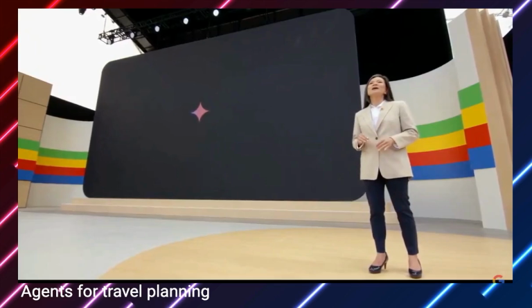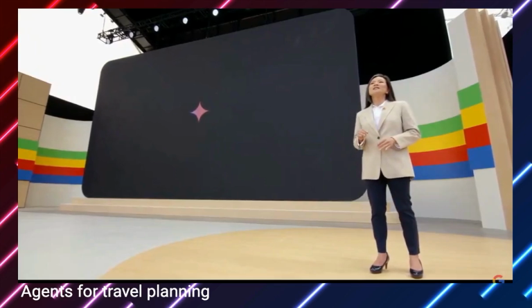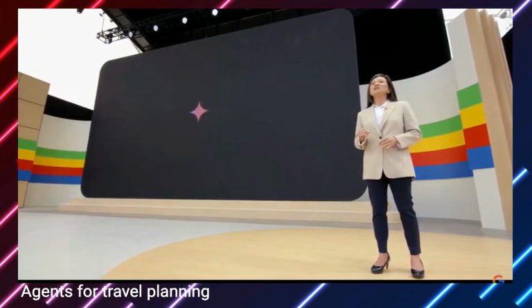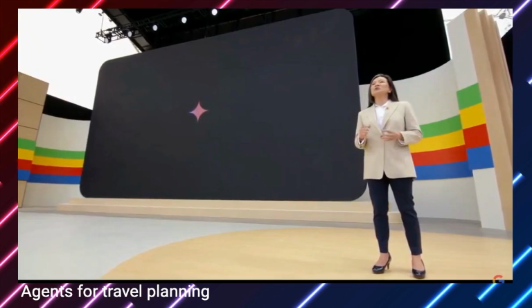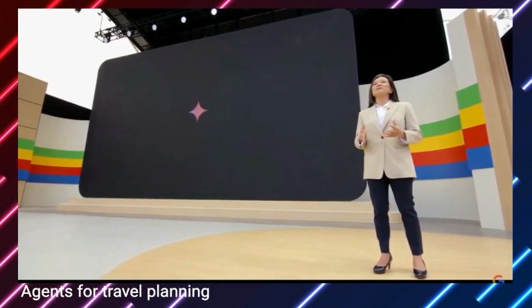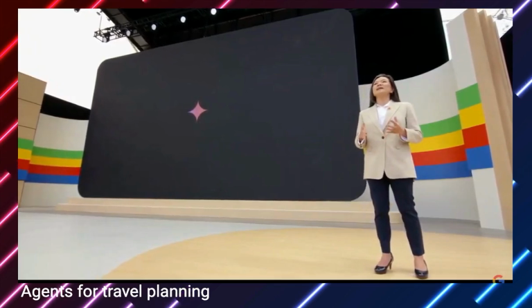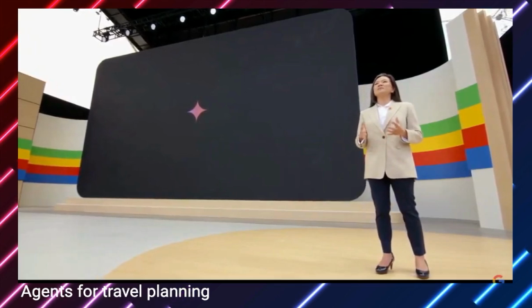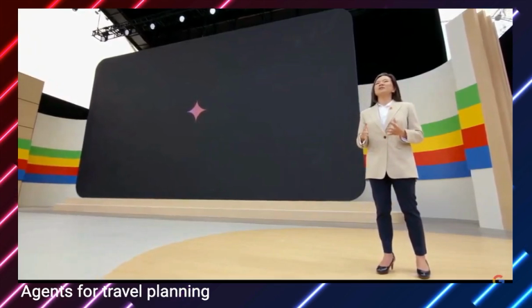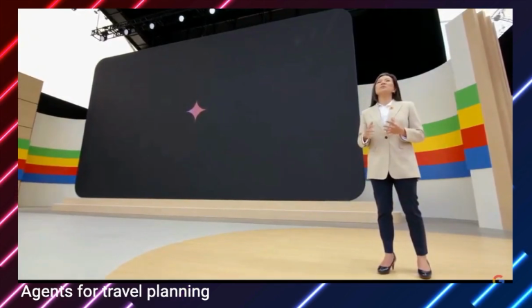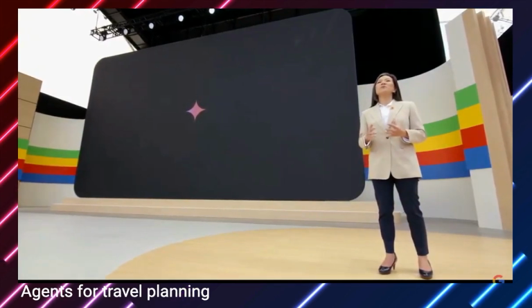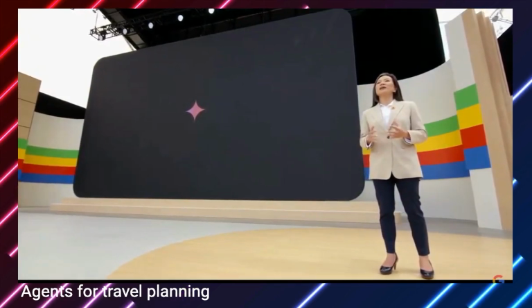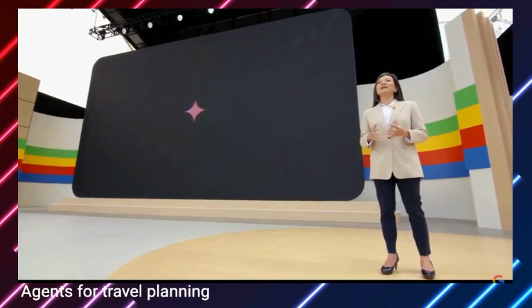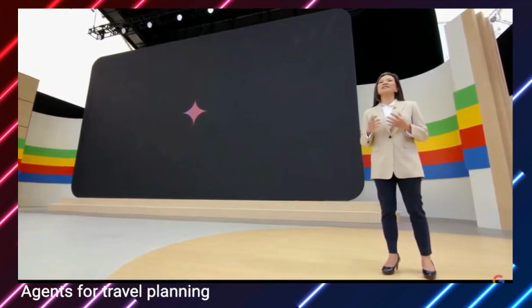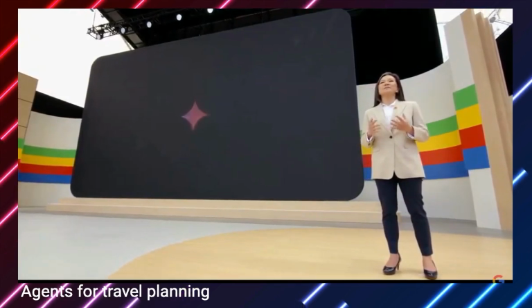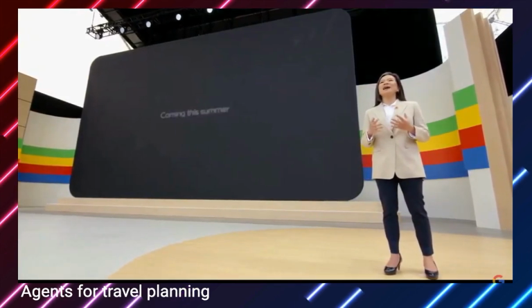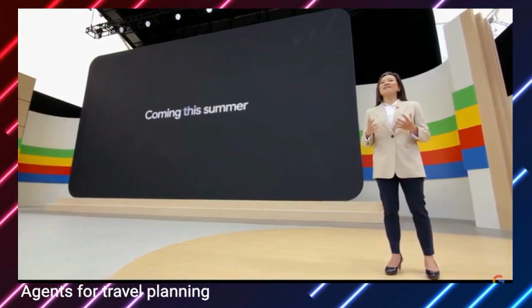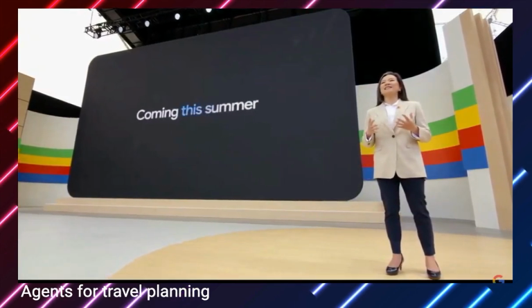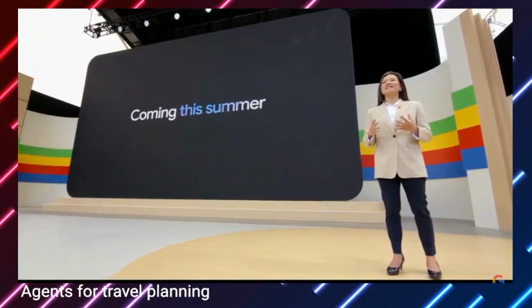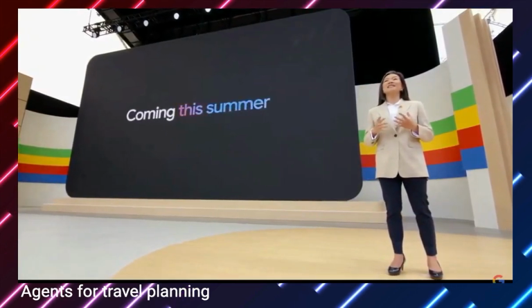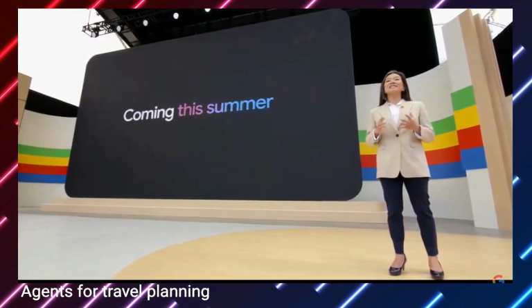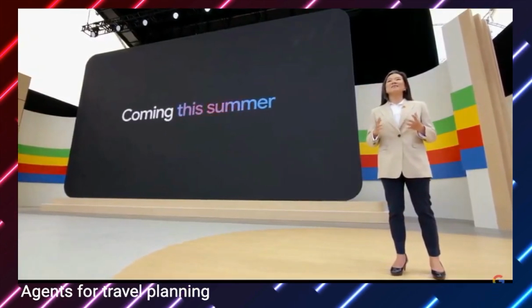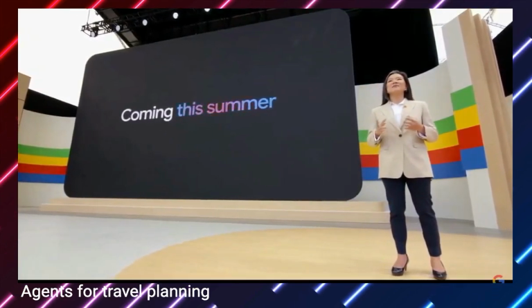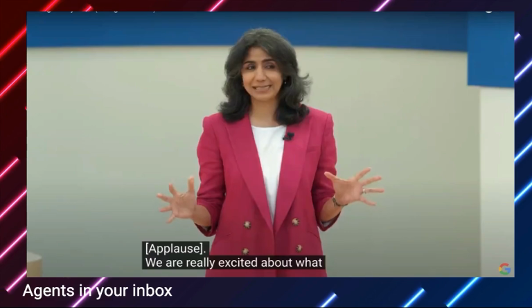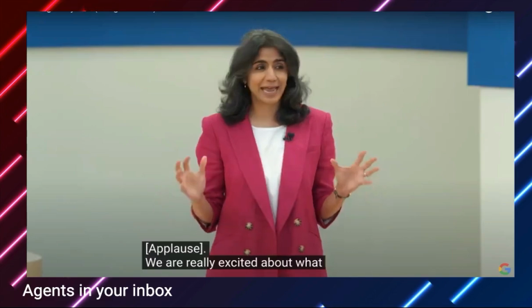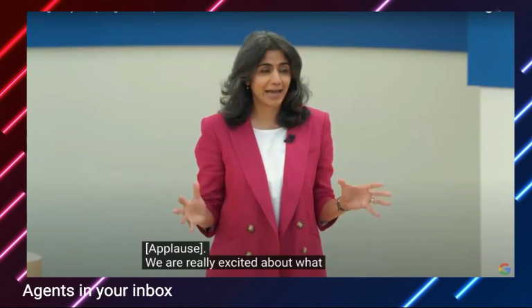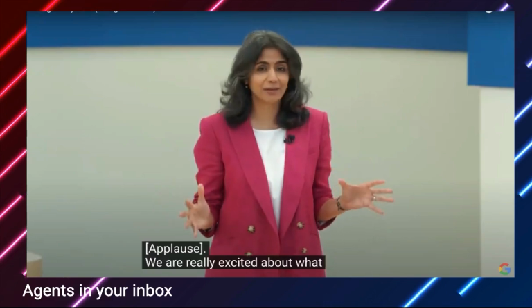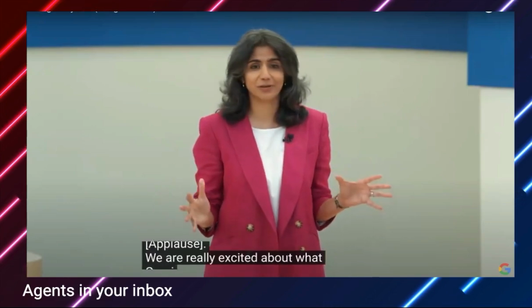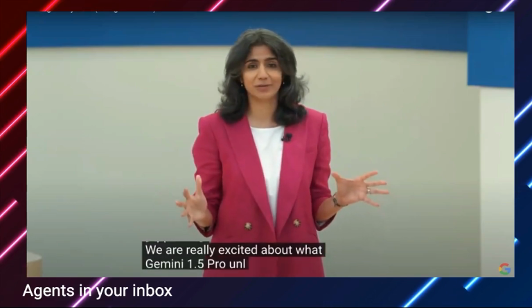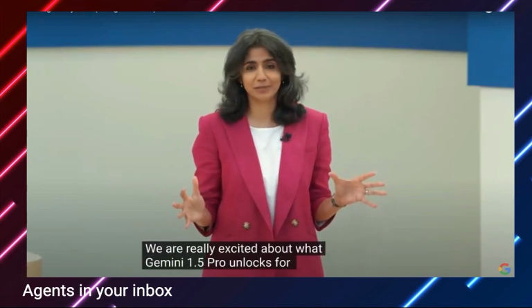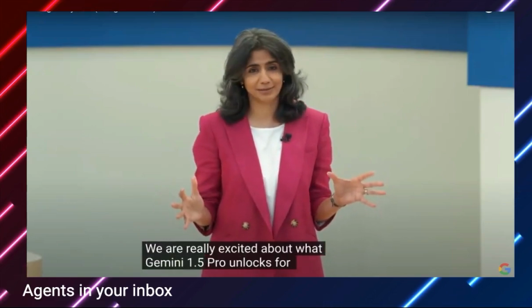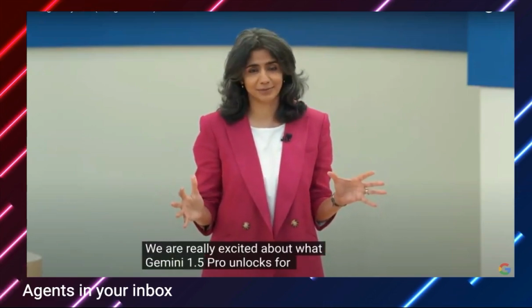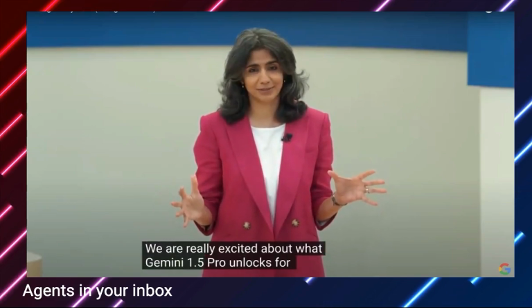This new trip planning experience will be rolling out to Gemini Advanced this summer for AI Premium customers.